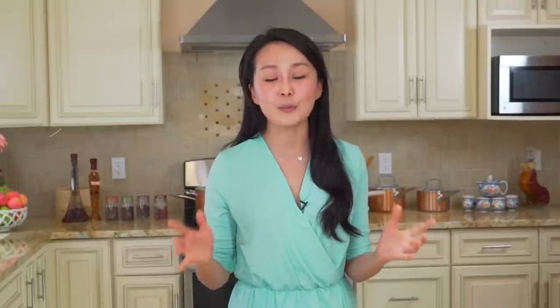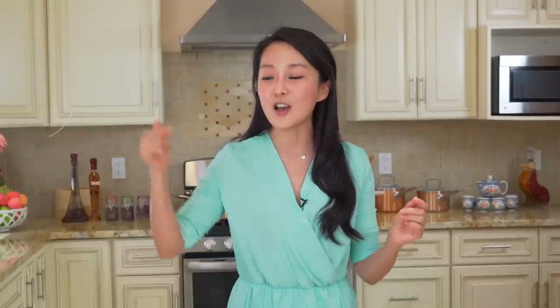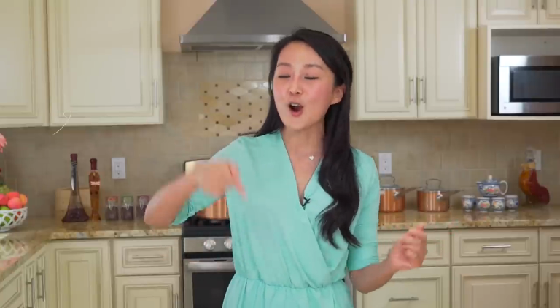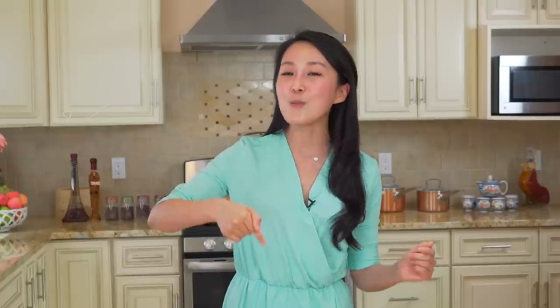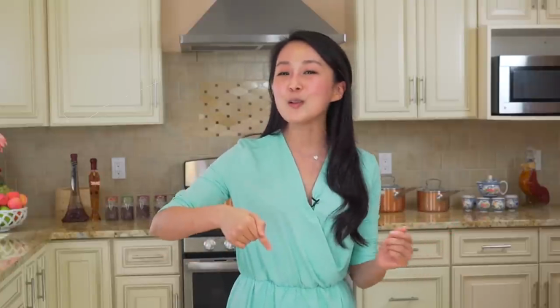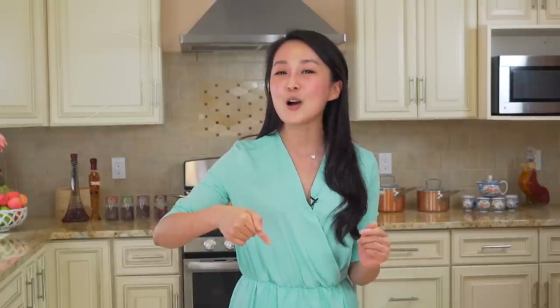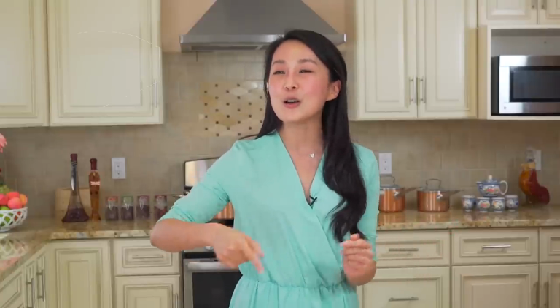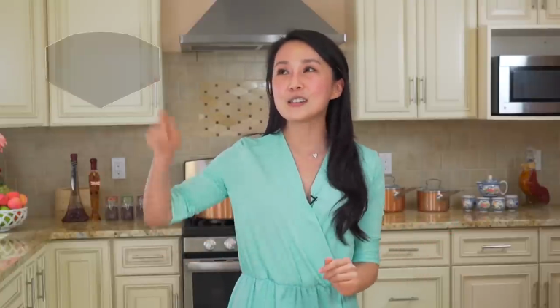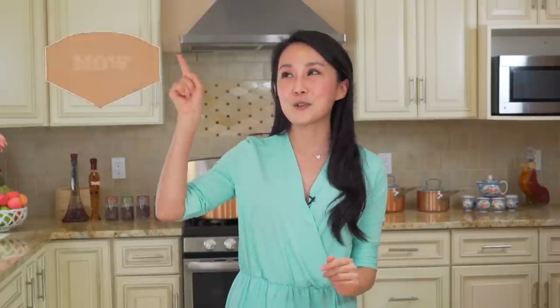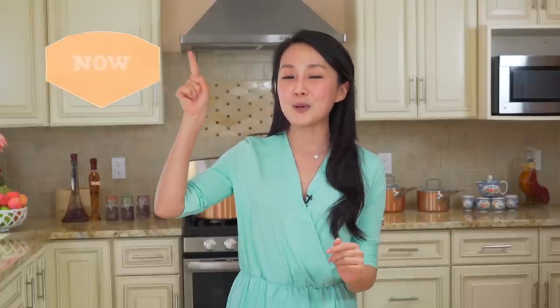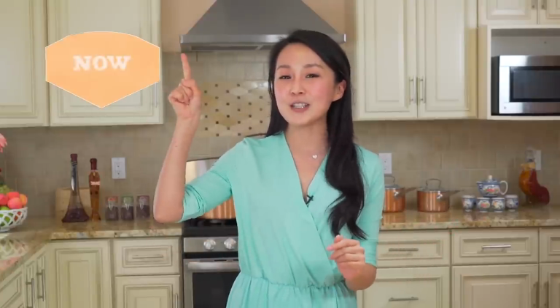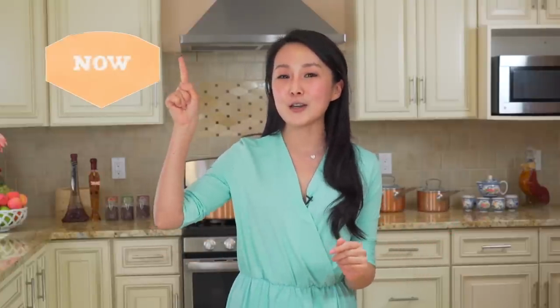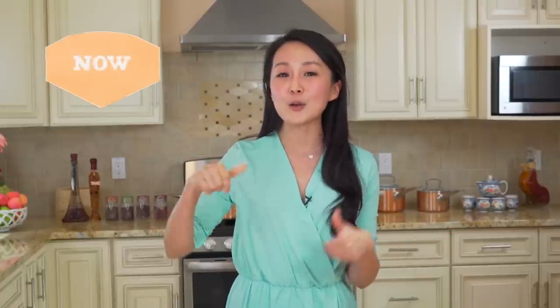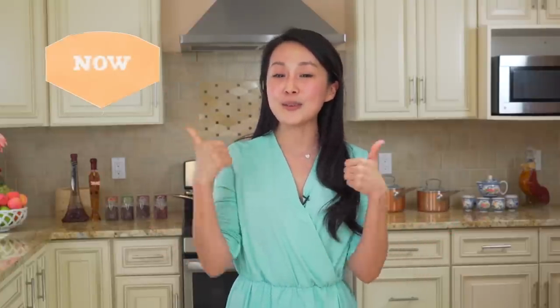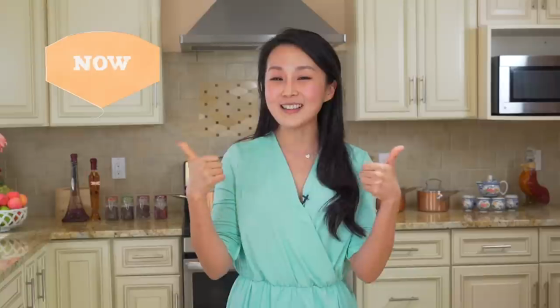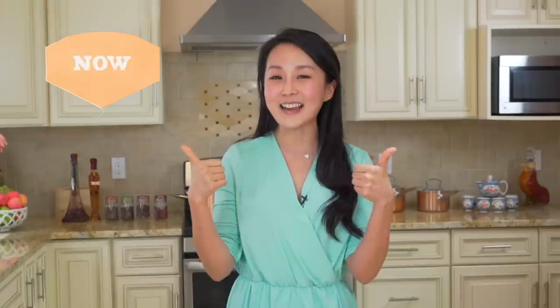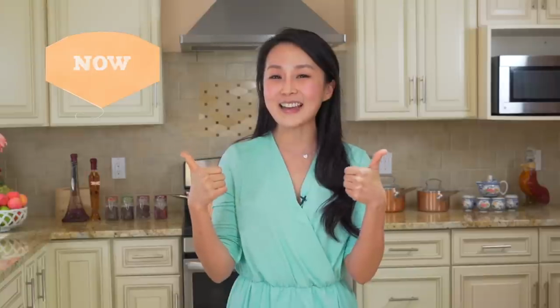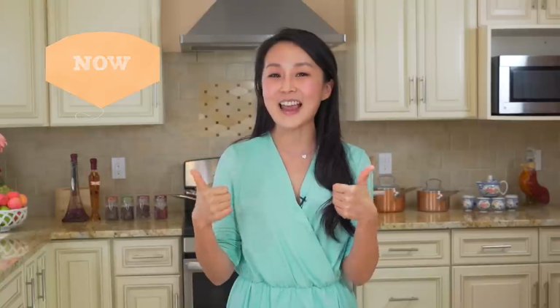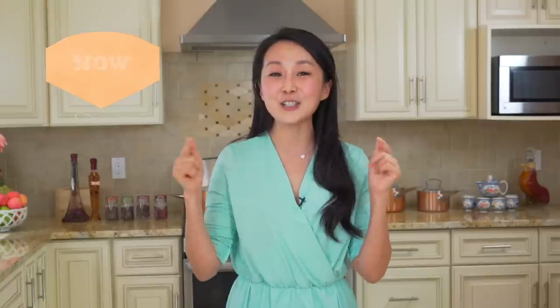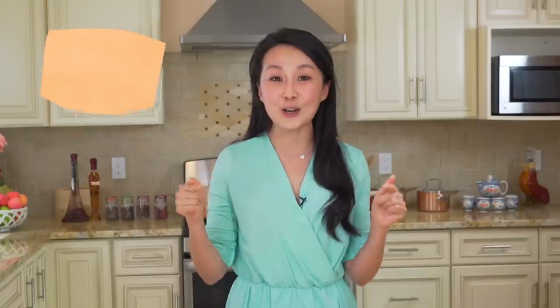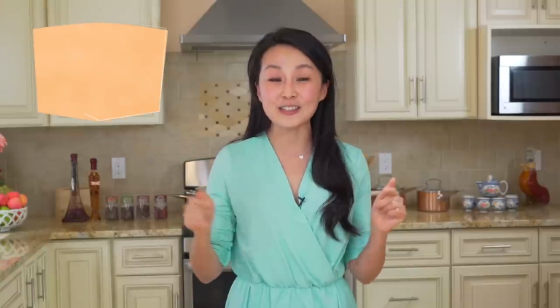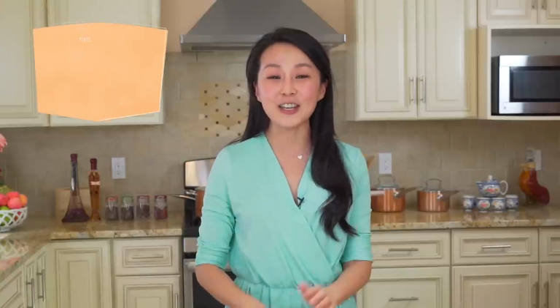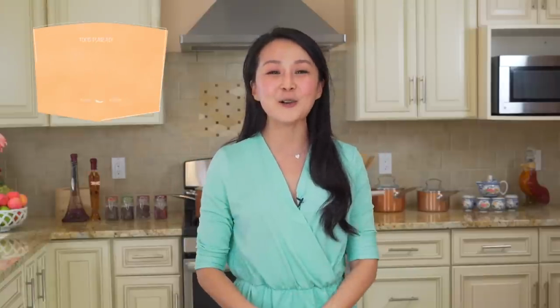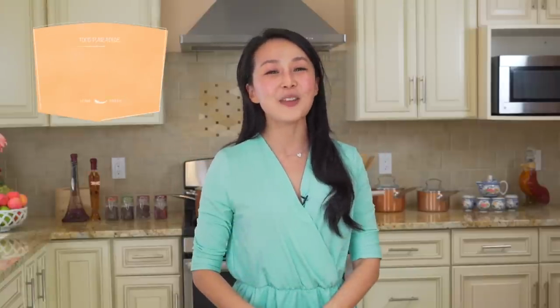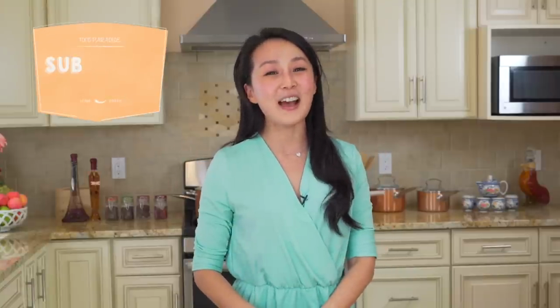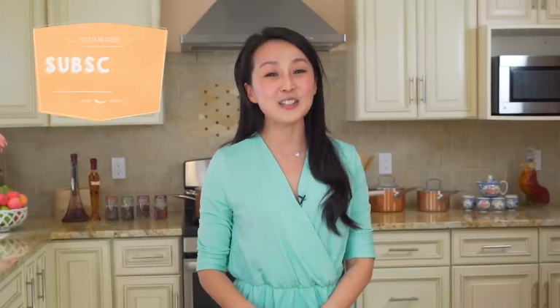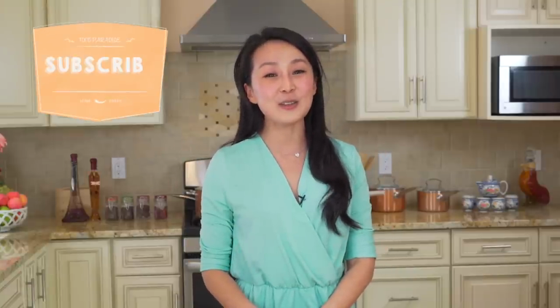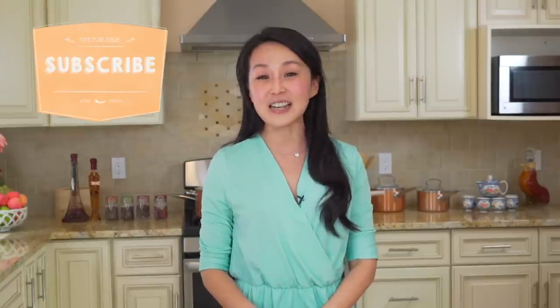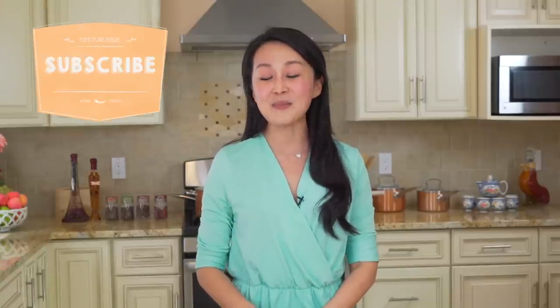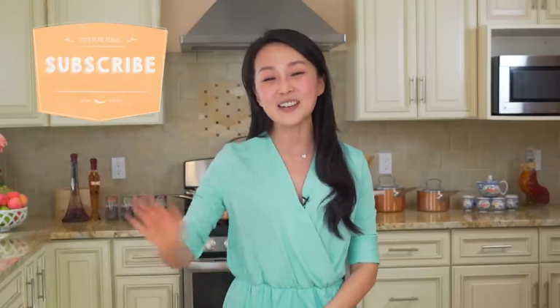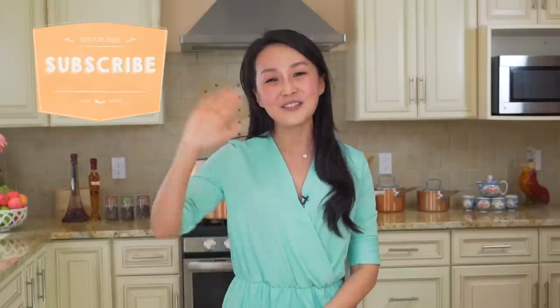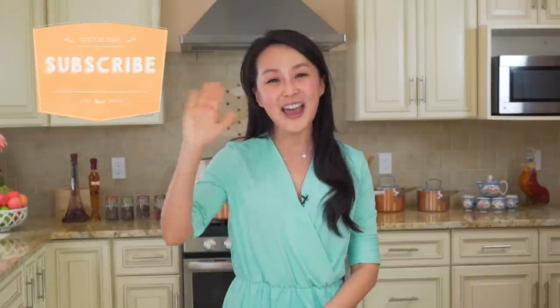That's it for today! If you have any other remedies you want to share, comment below, subscribe to my channel, give me a like, and share this video. I'll see you in the next episode — bye!